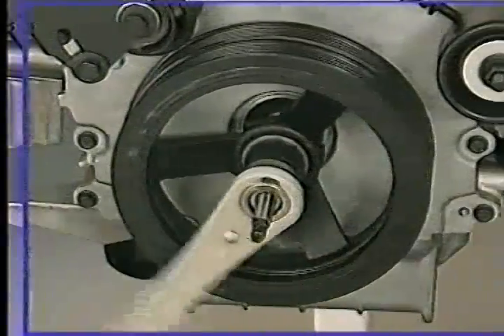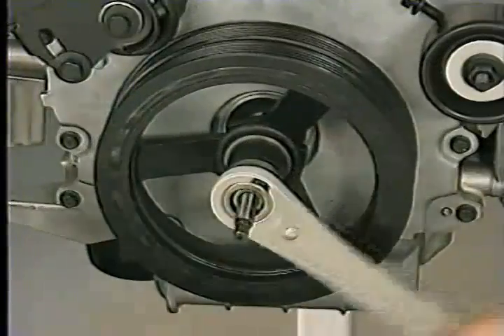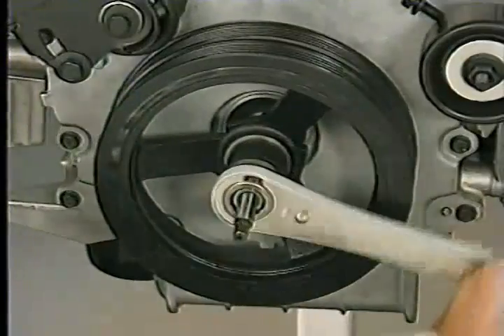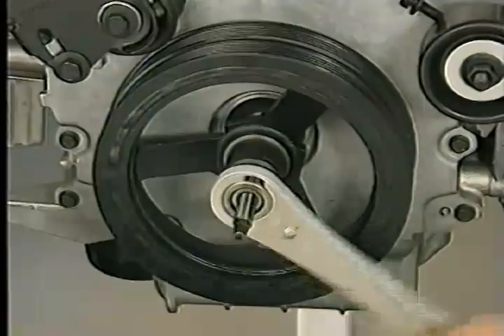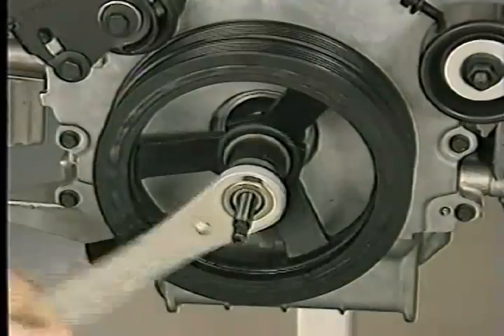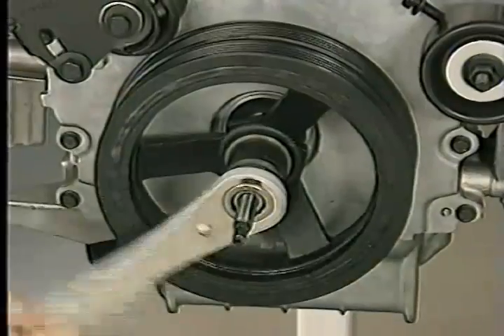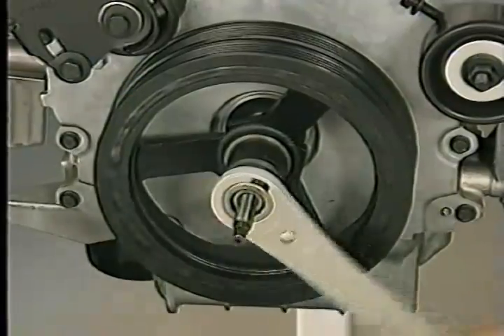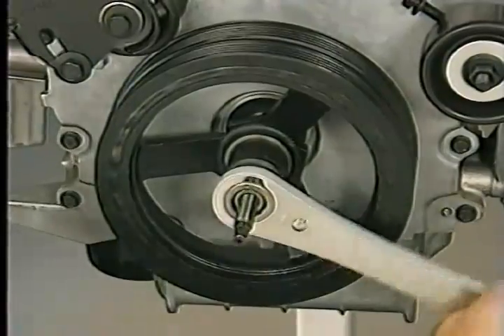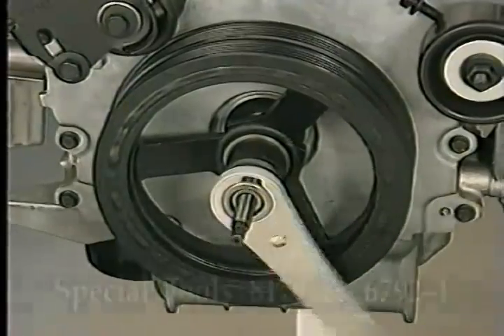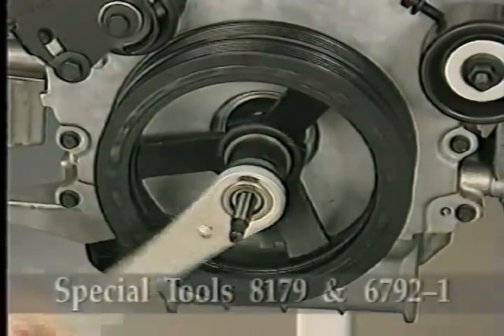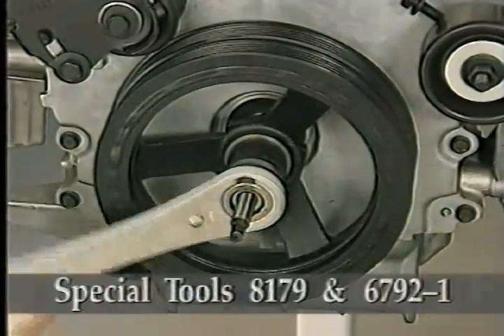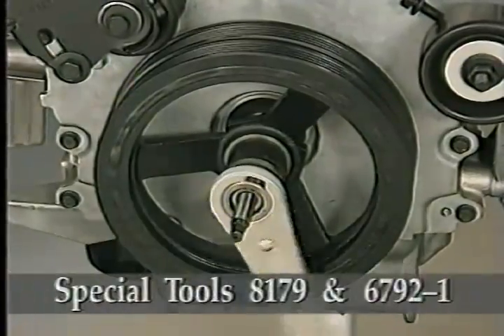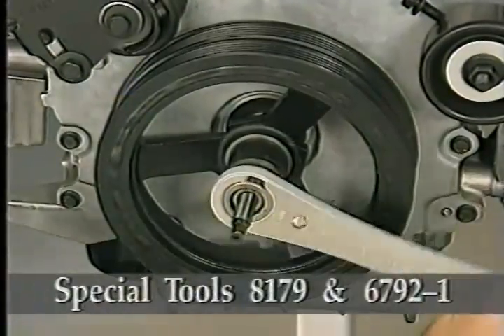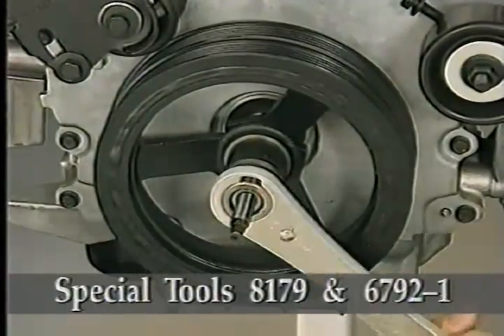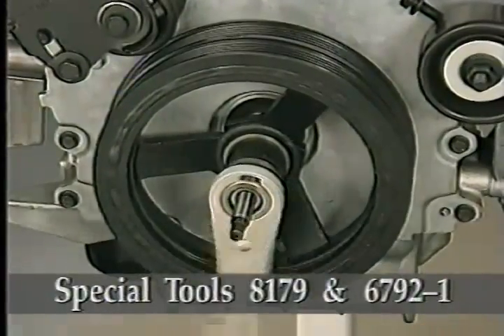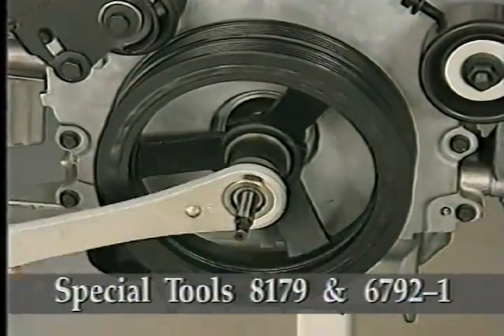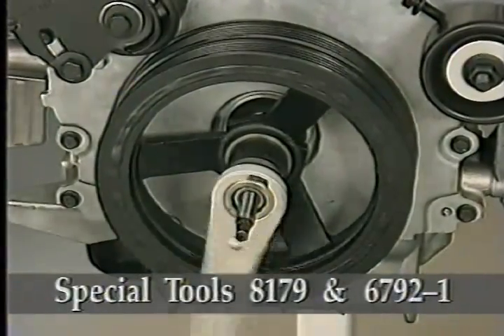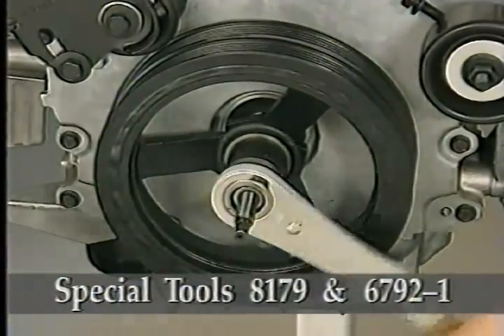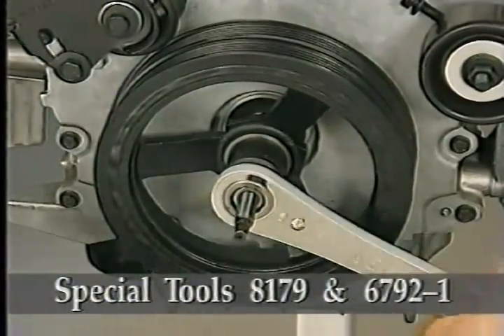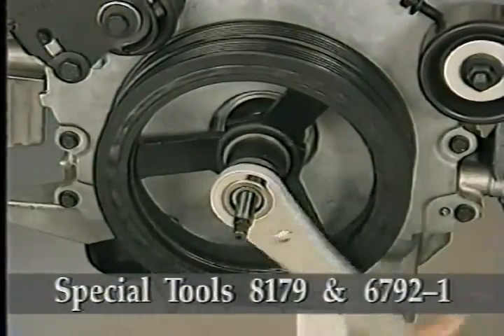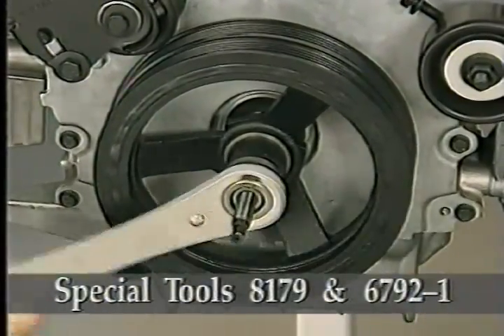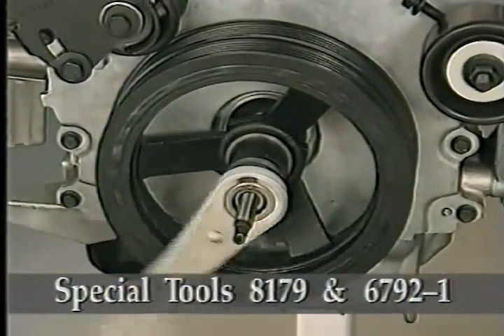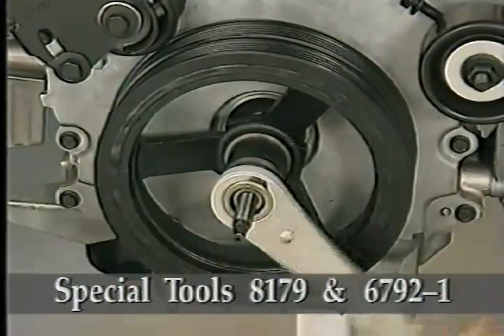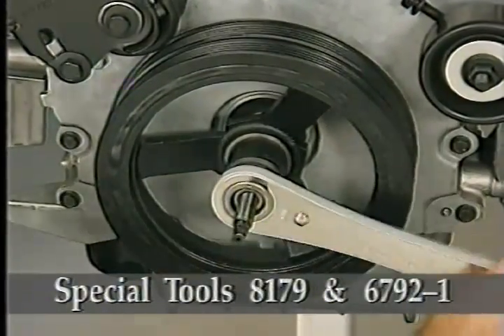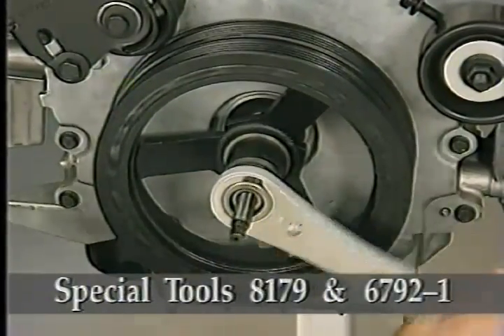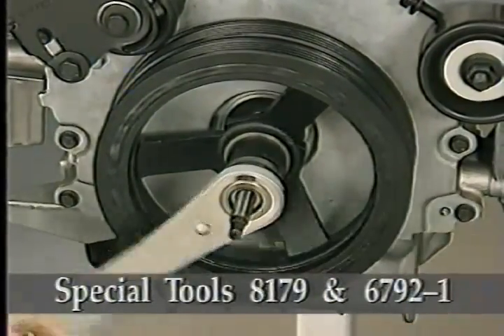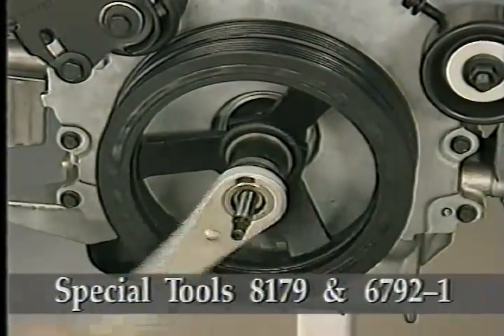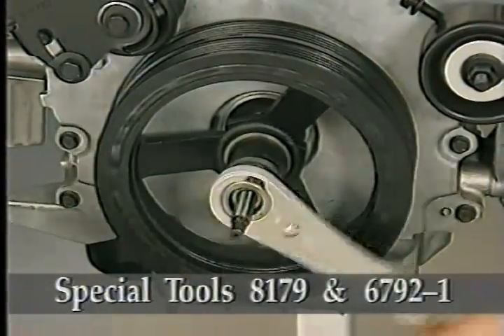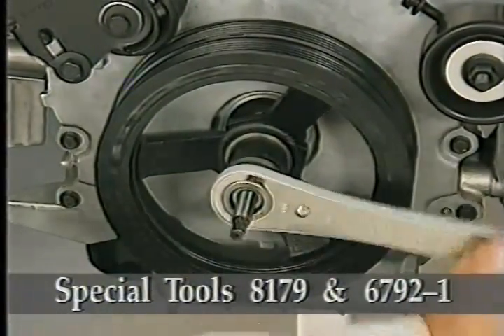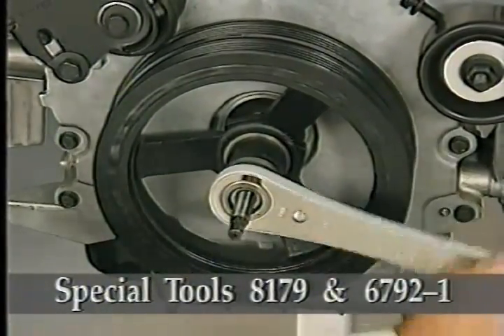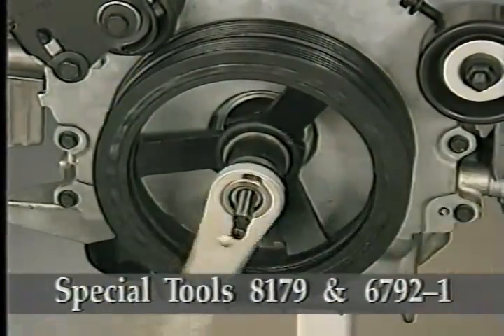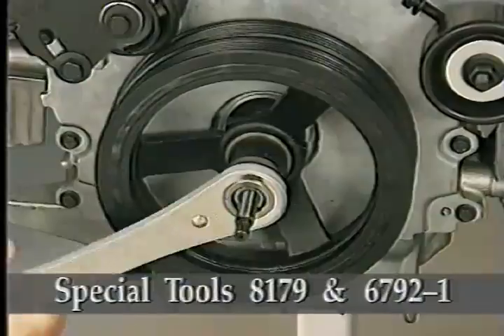When installing the damper, use special tools 8179 and 6792-1.